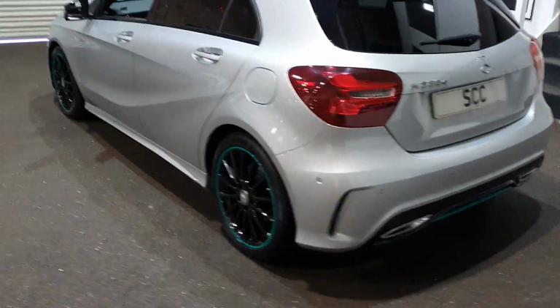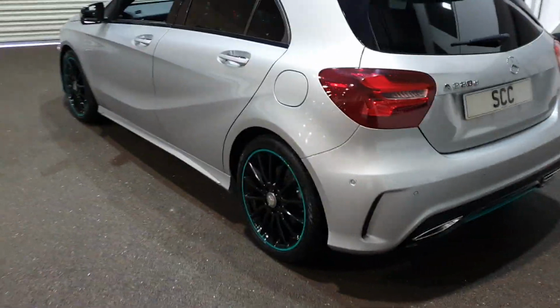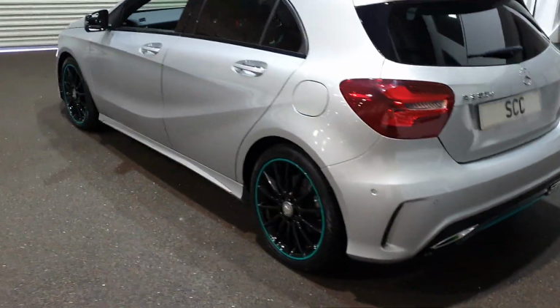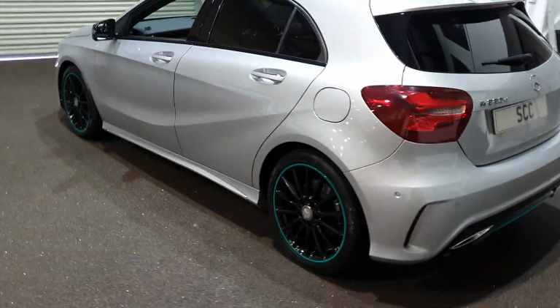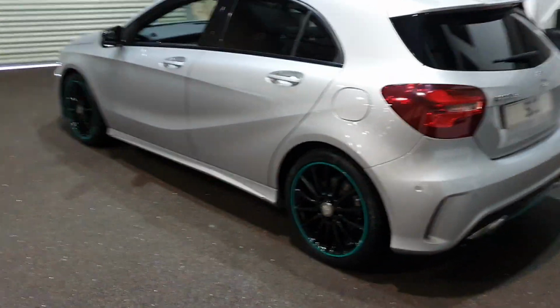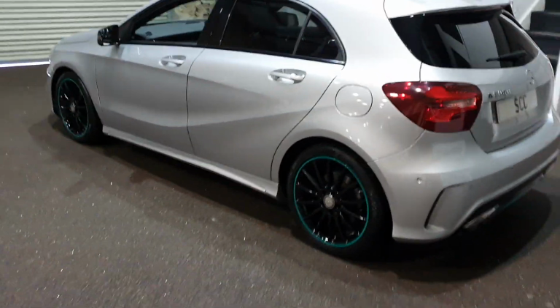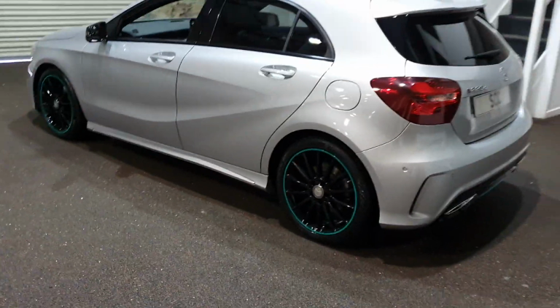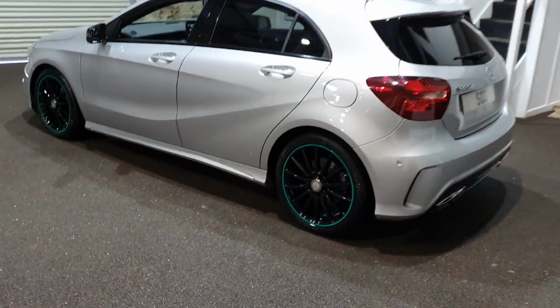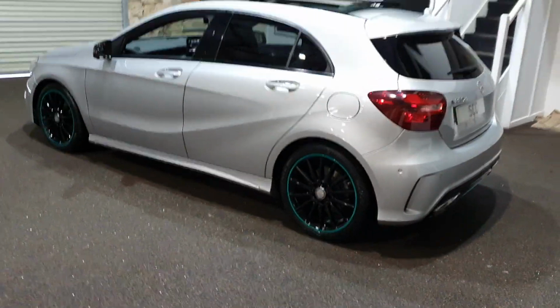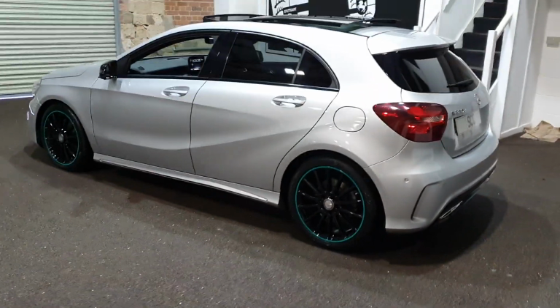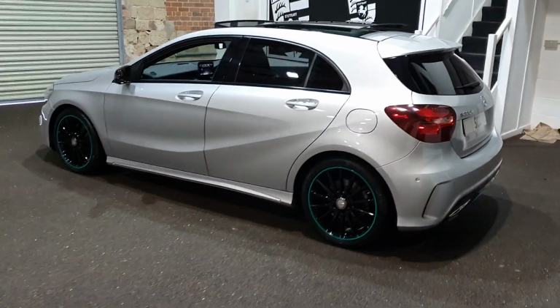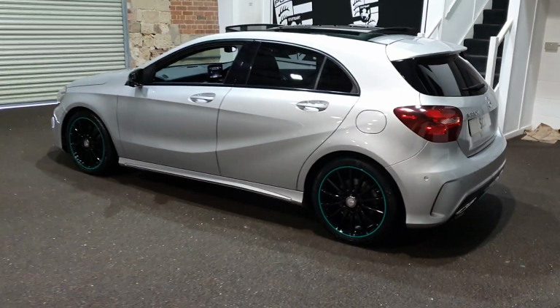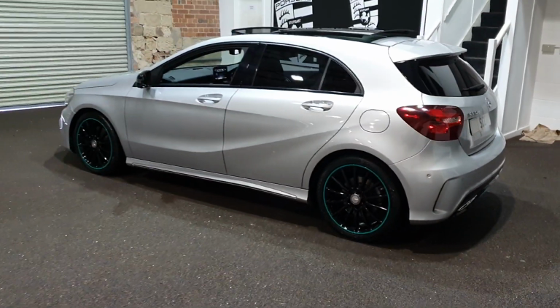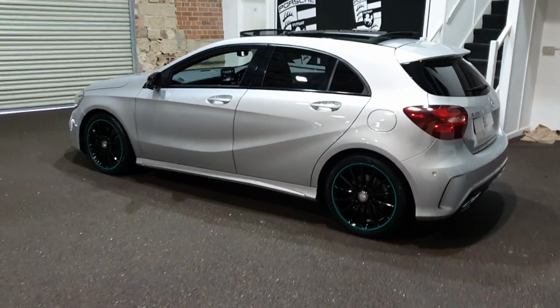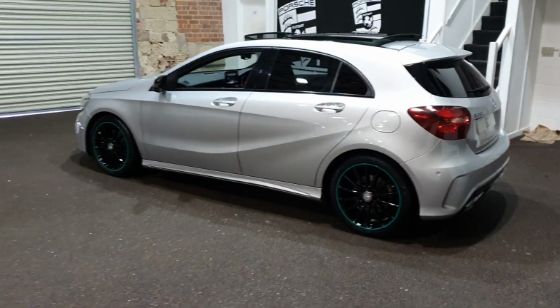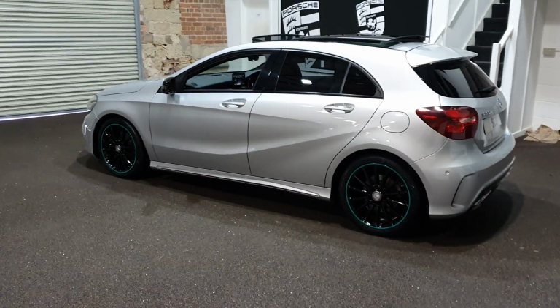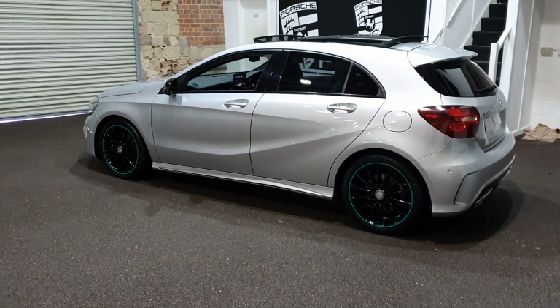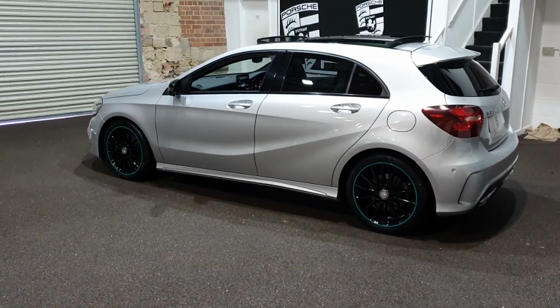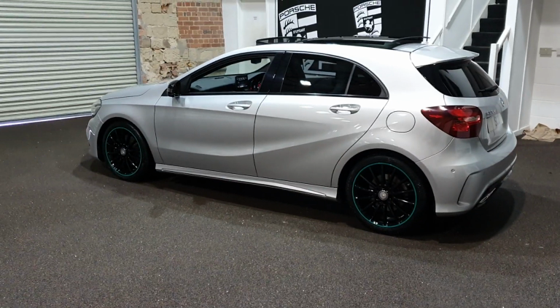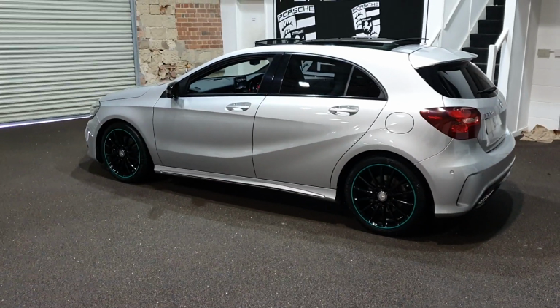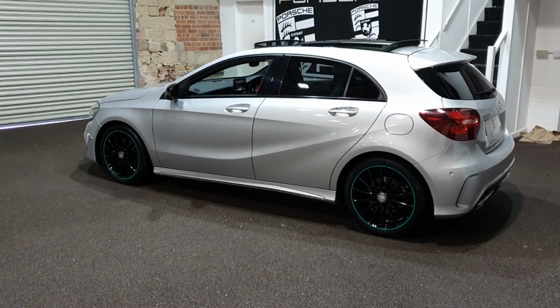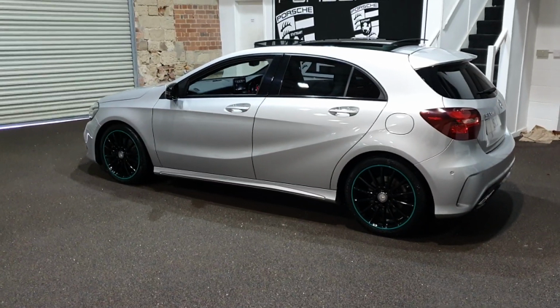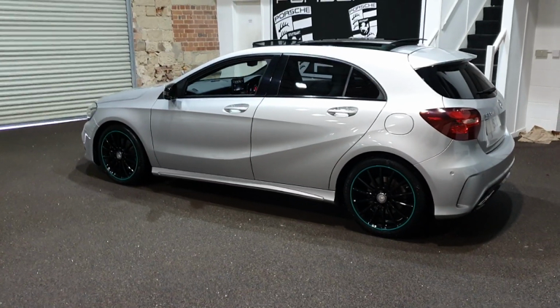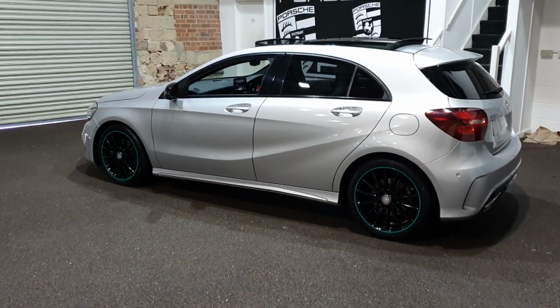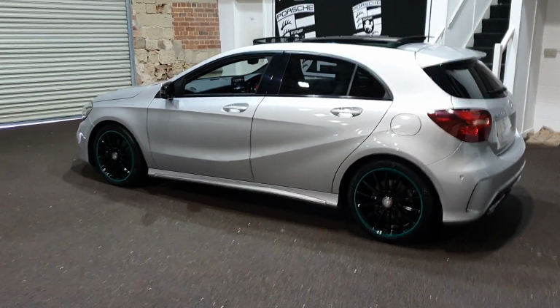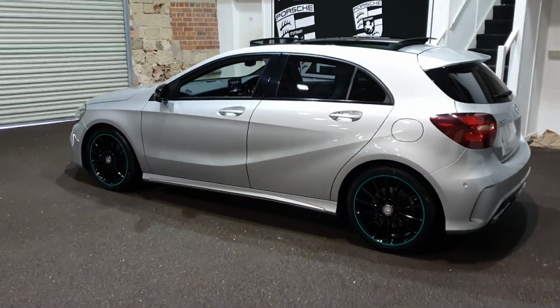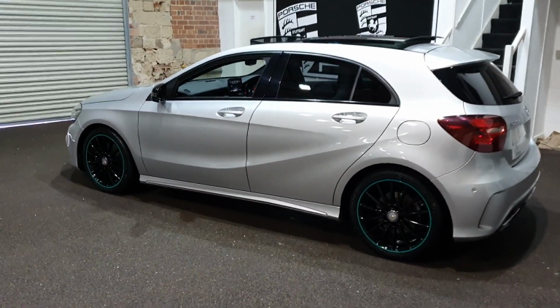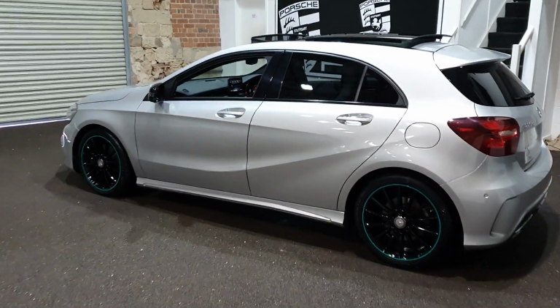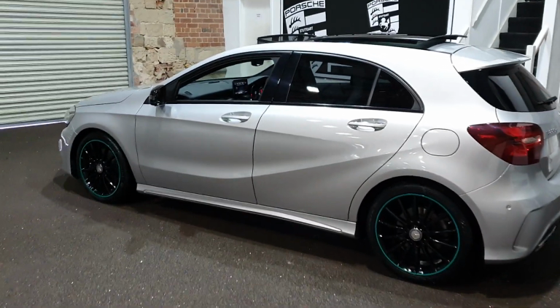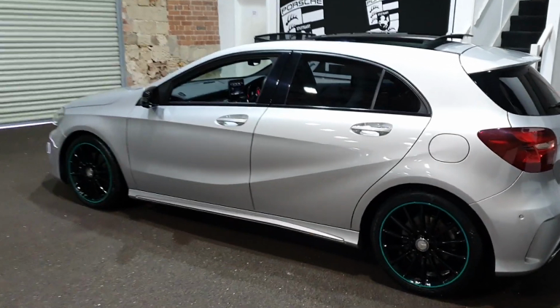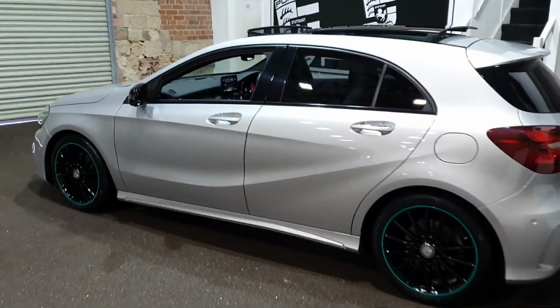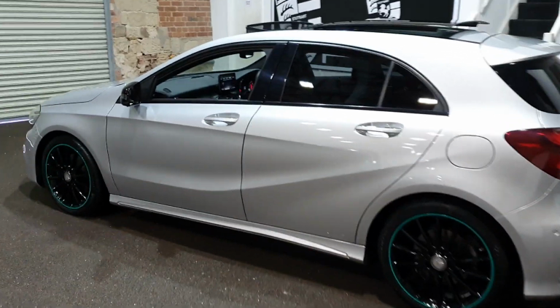The car is in absolutely immaculate condition with Mercedes original Continental tires fitted.